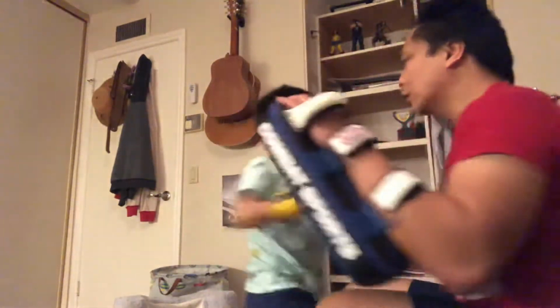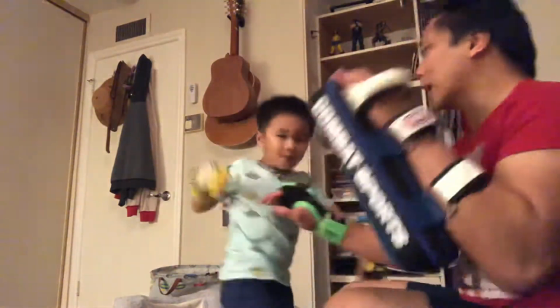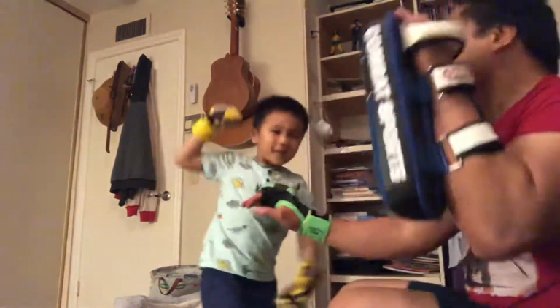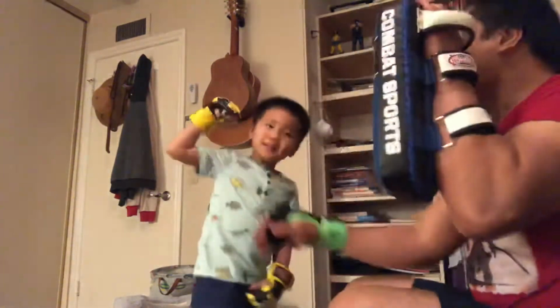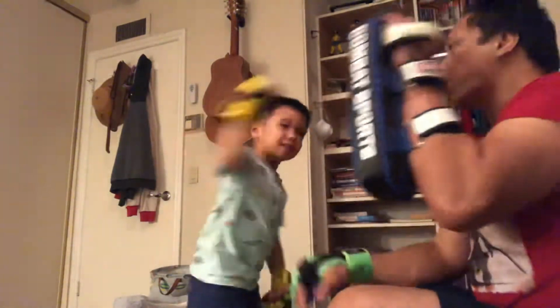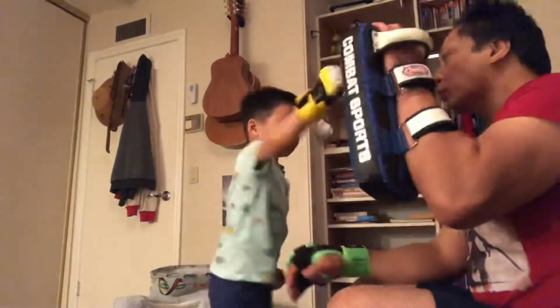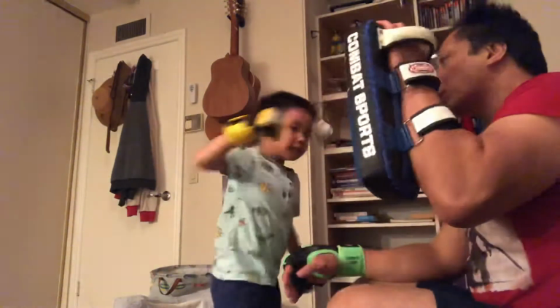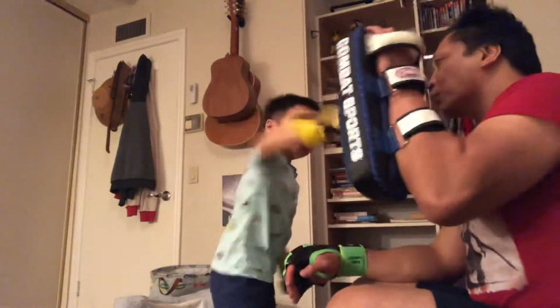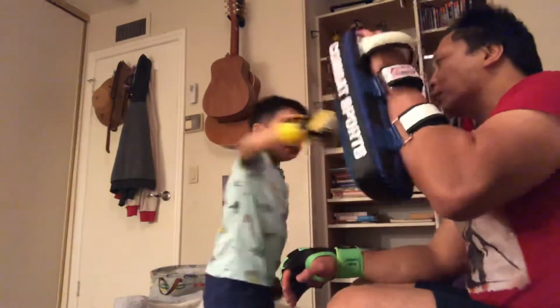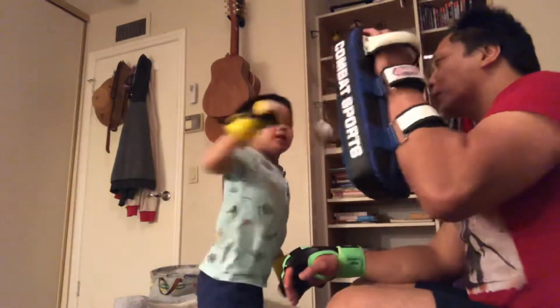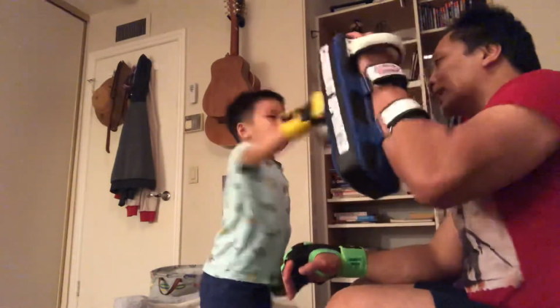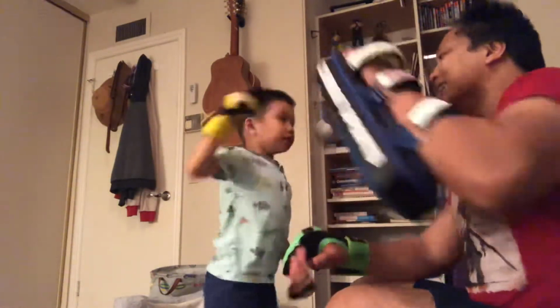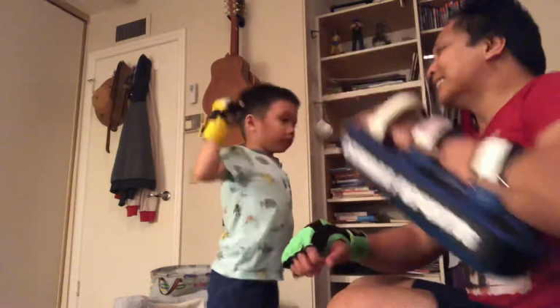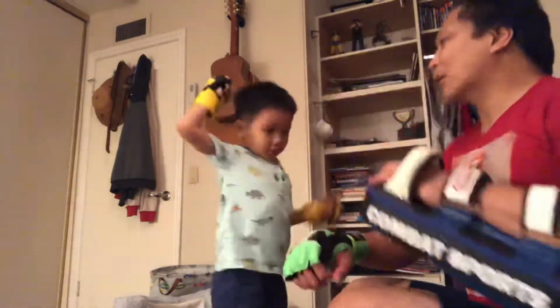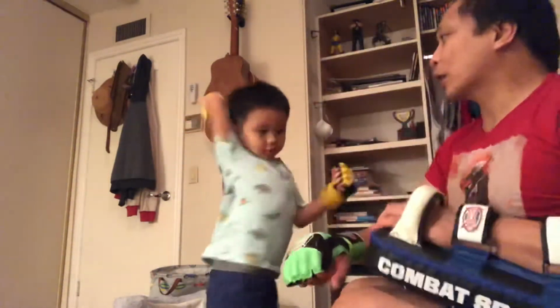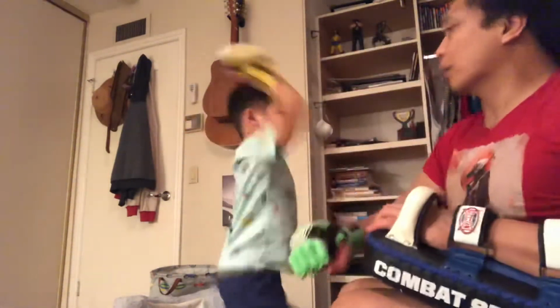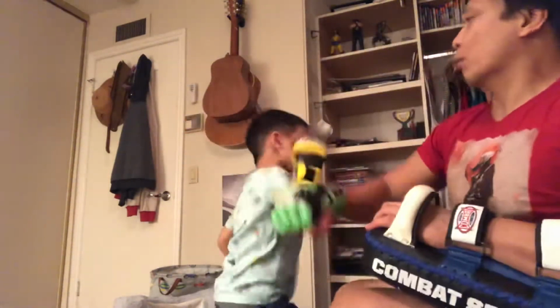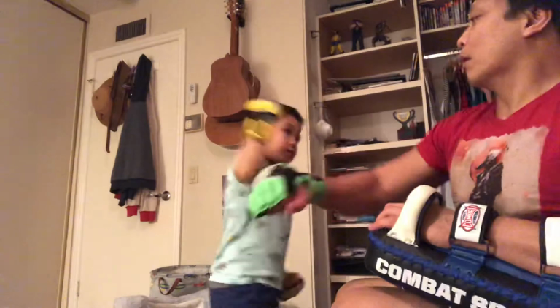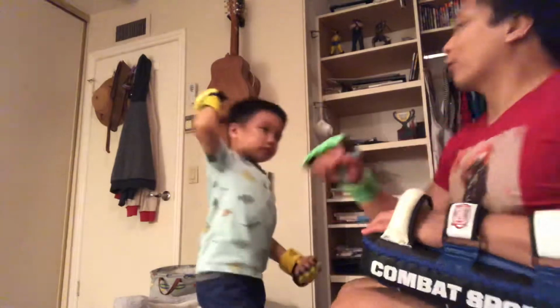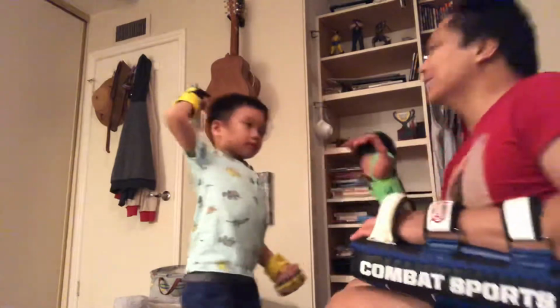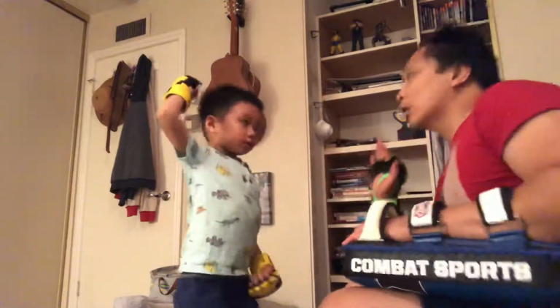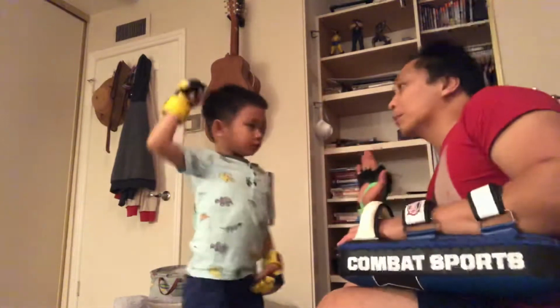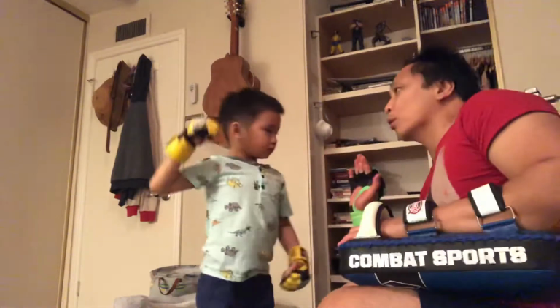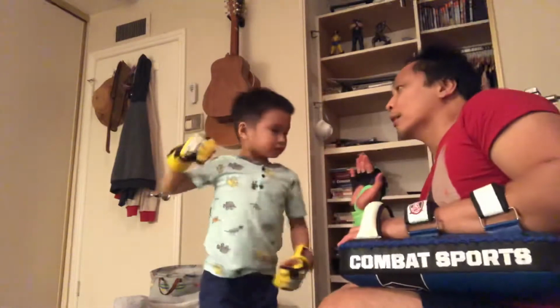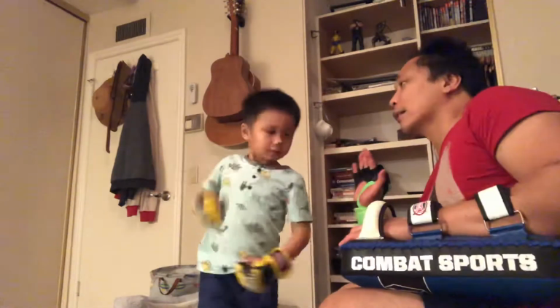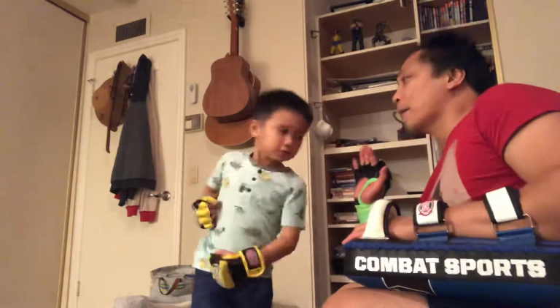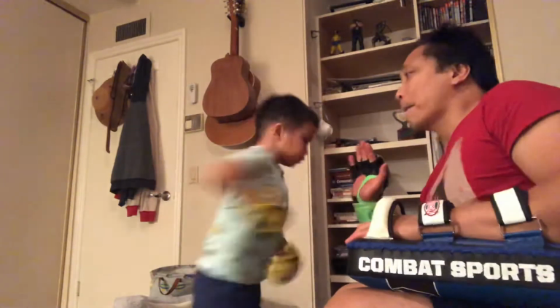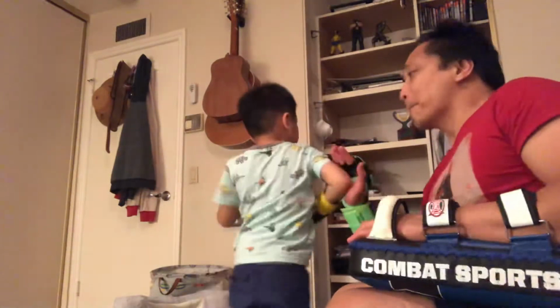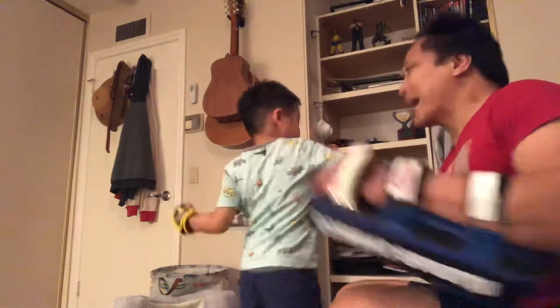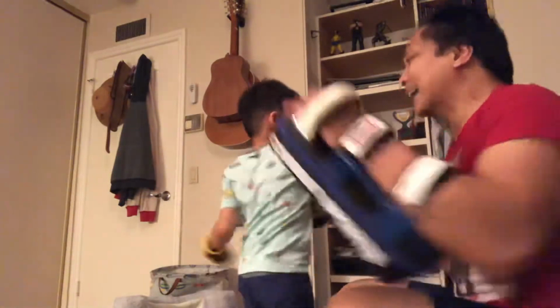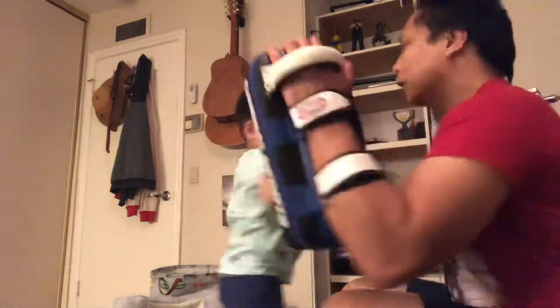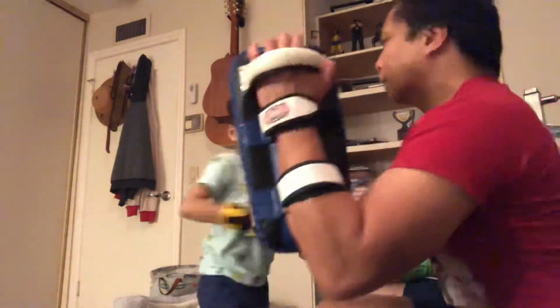Turn around. One. One. One. Down elbow. Front elbow. Back elbow.